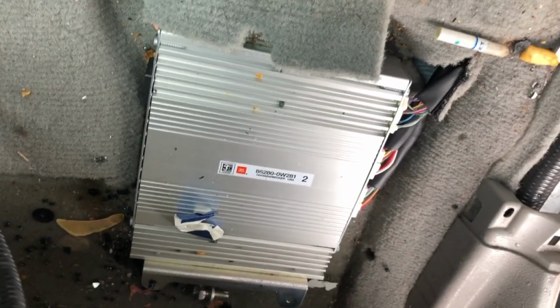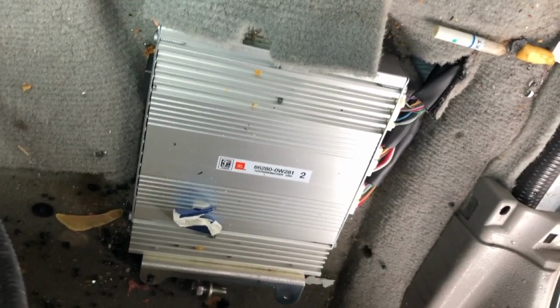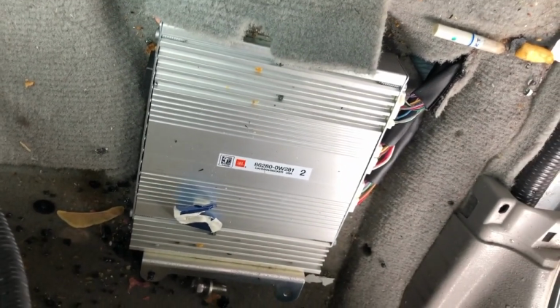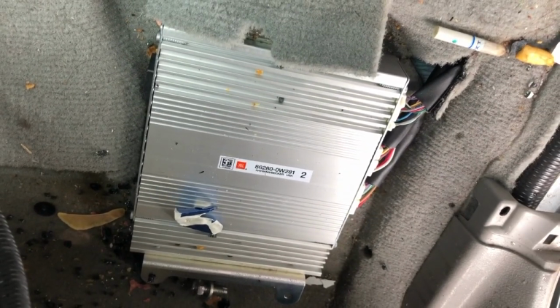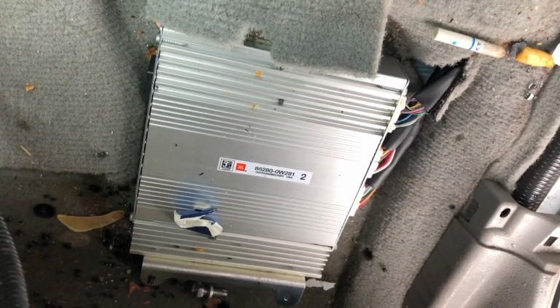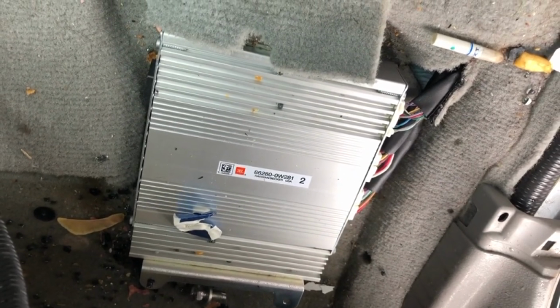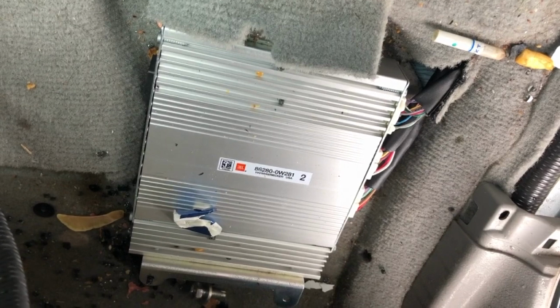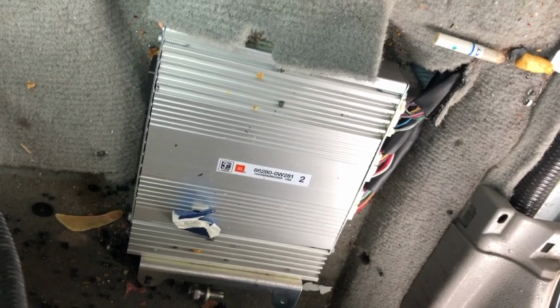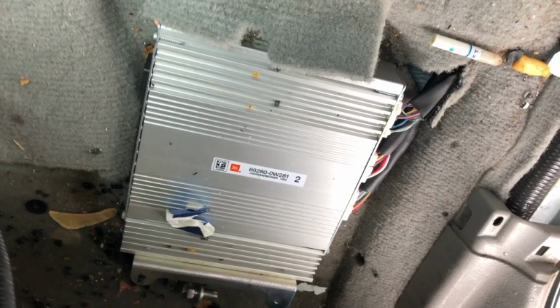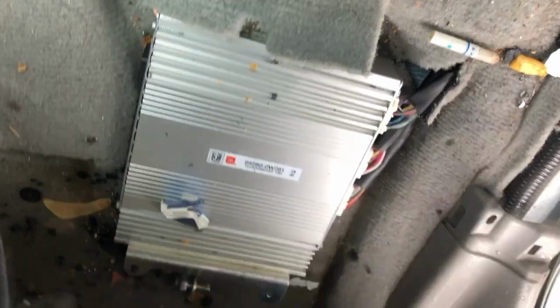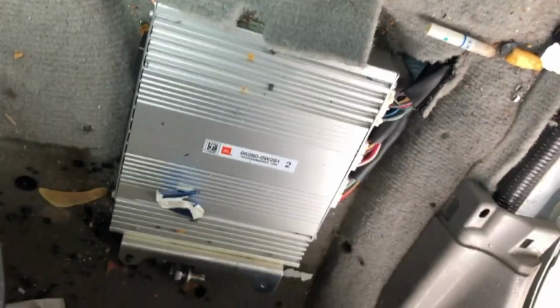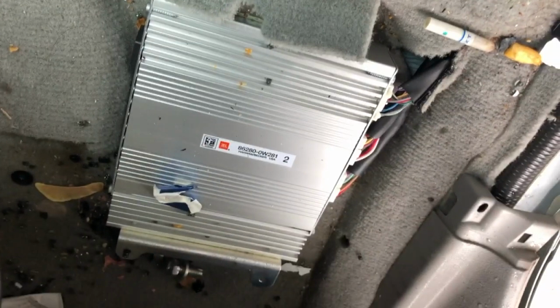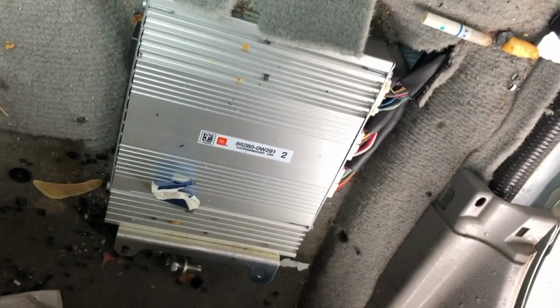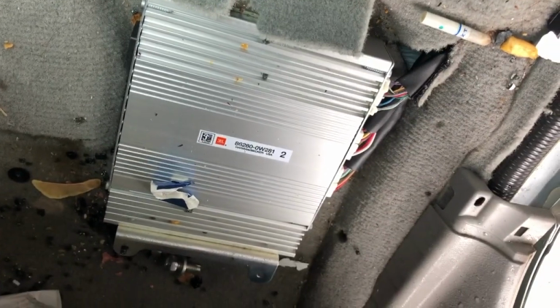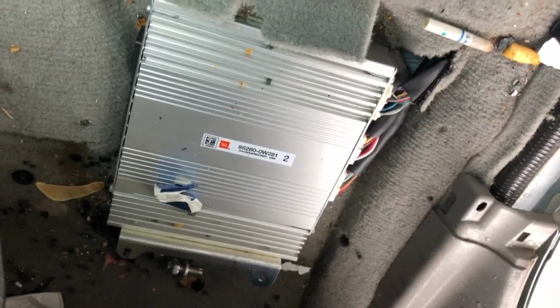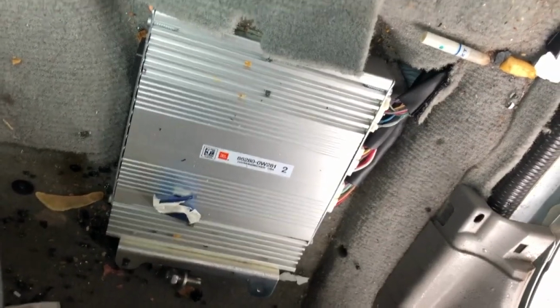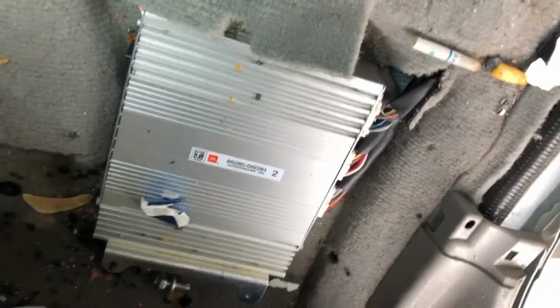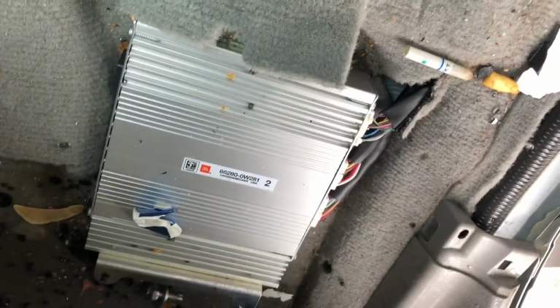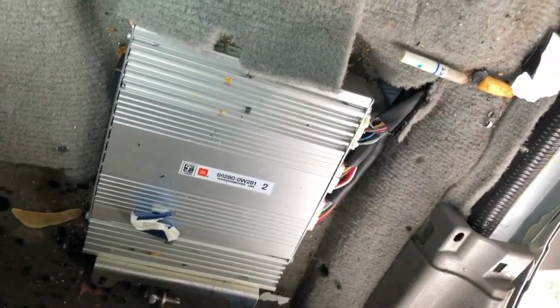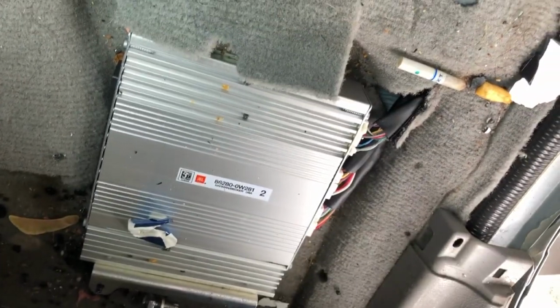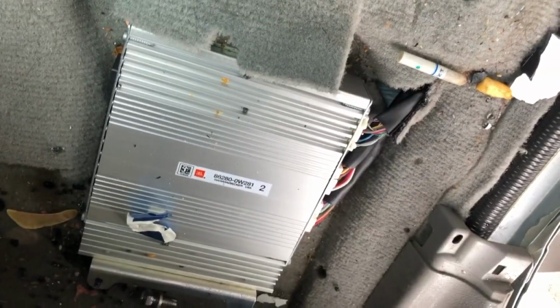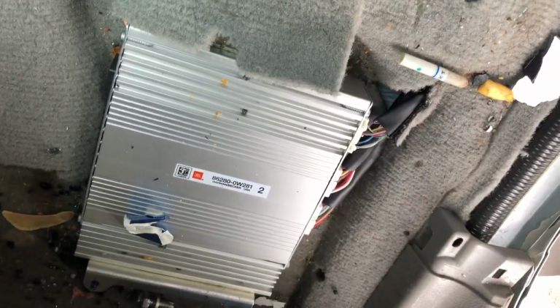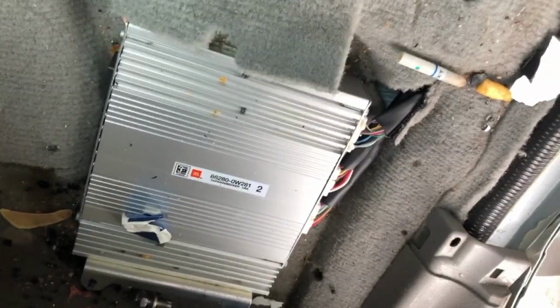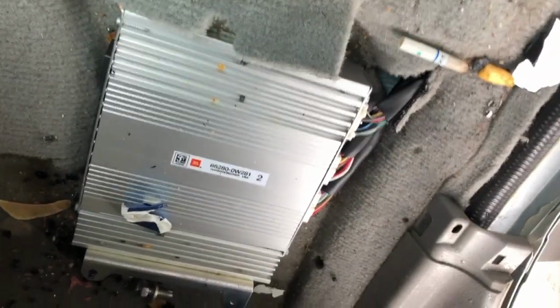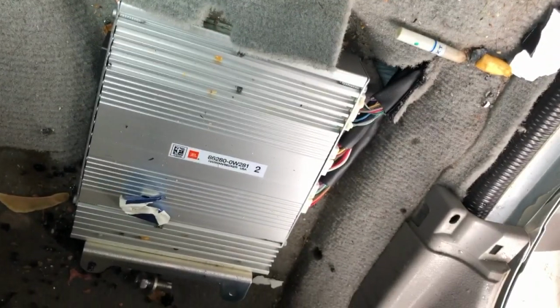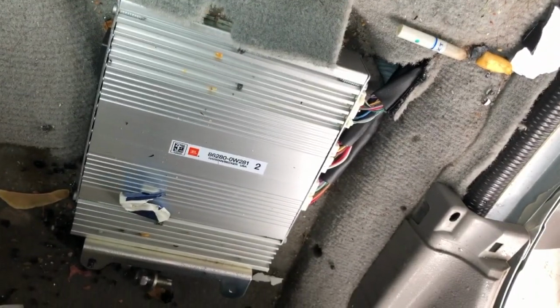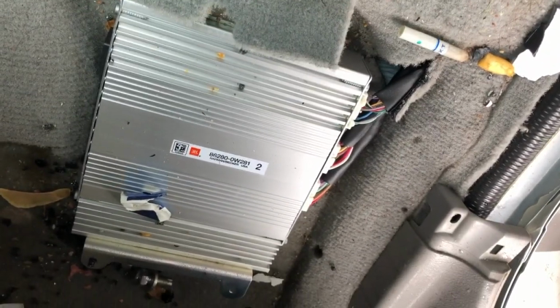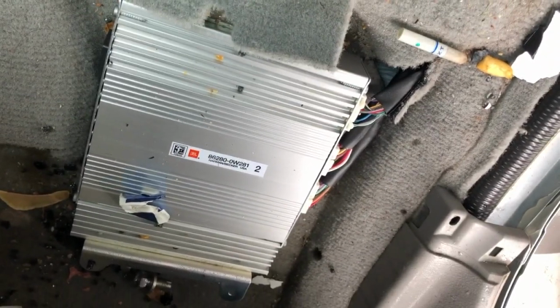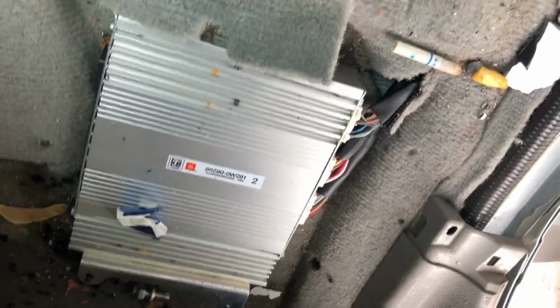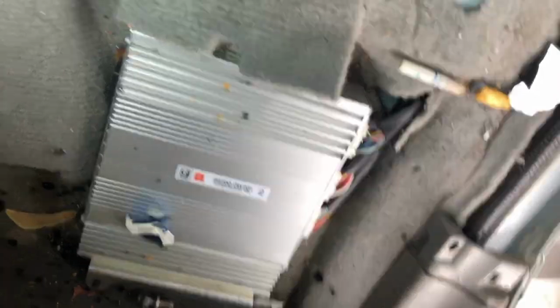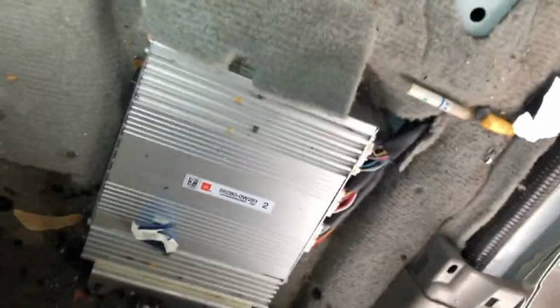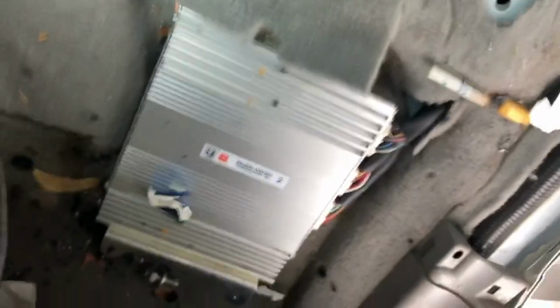So that's how you get to the JBL amp on a 2010 and similar Toyota Highlander.